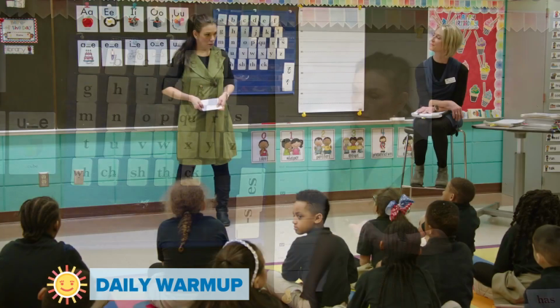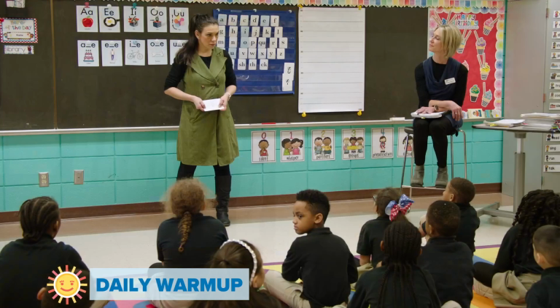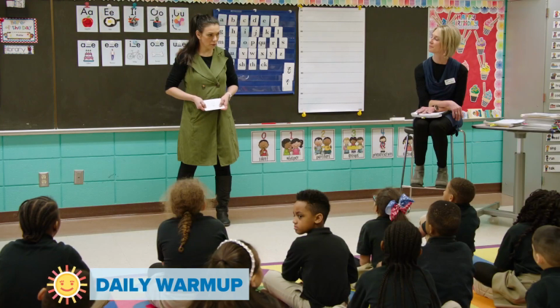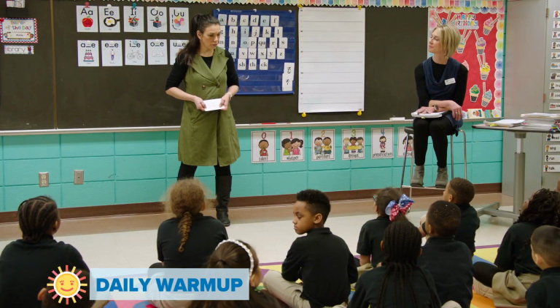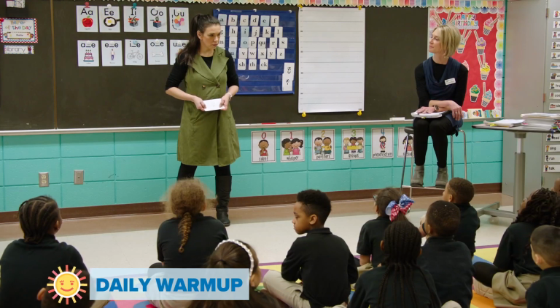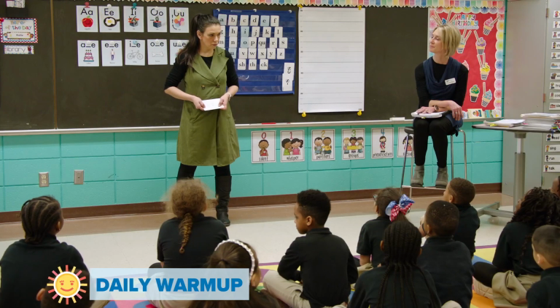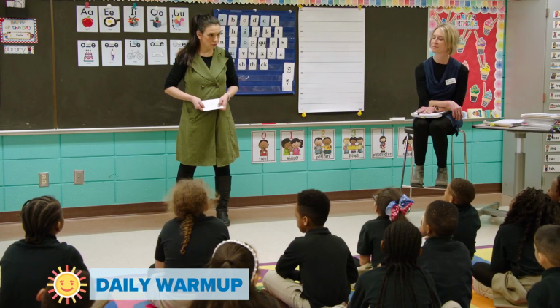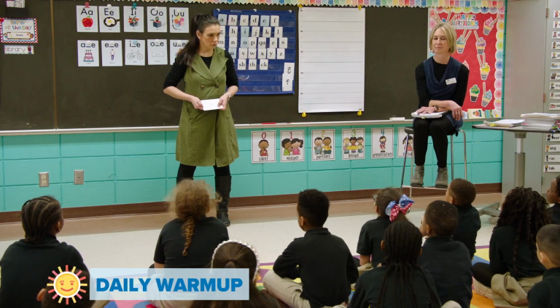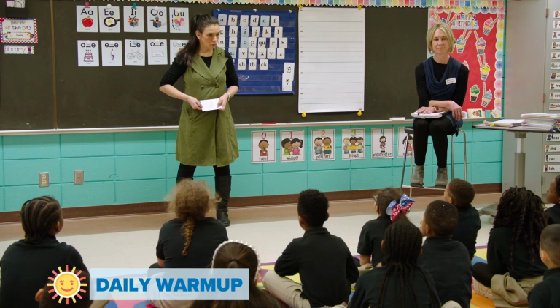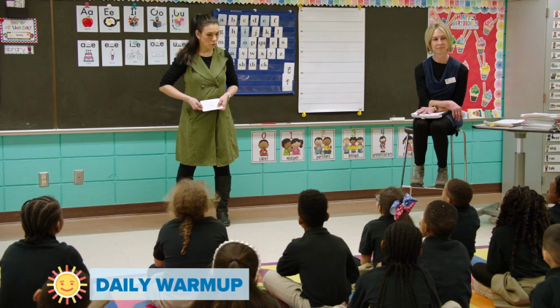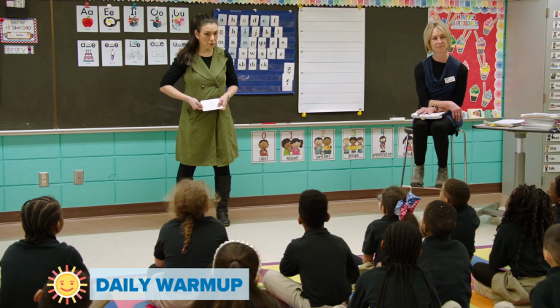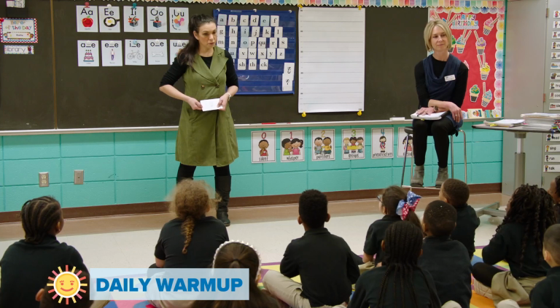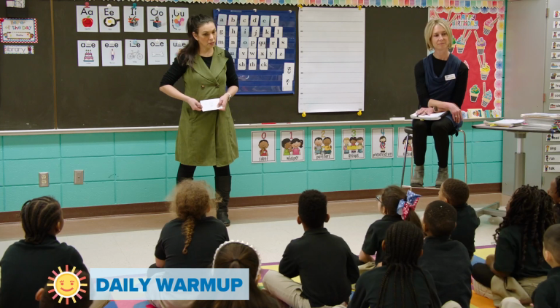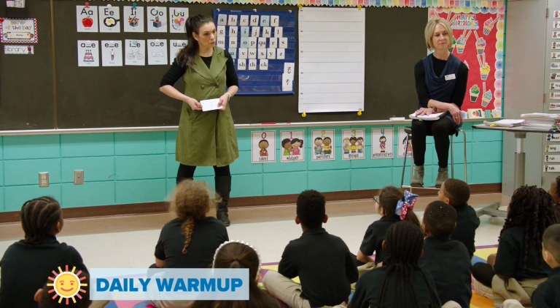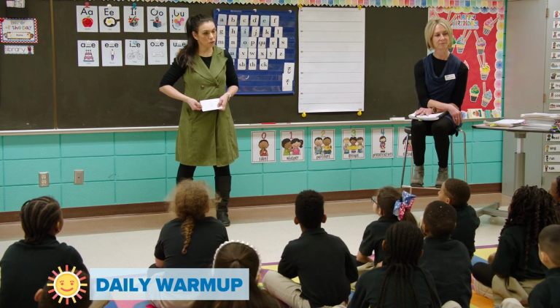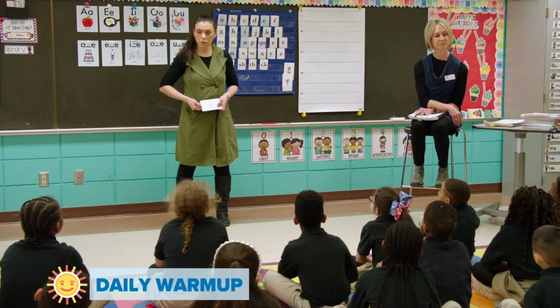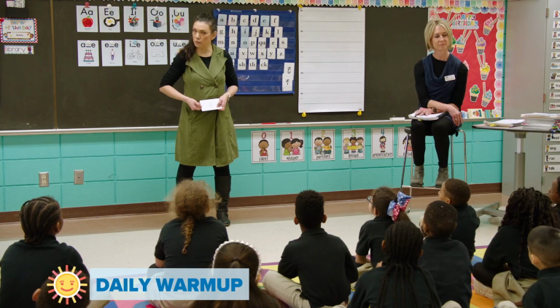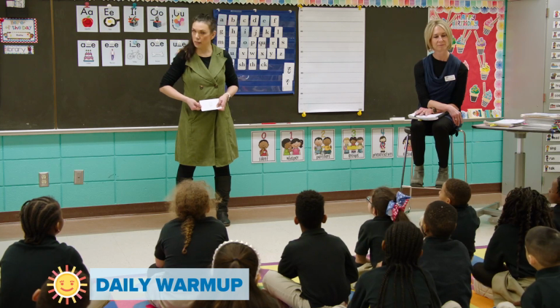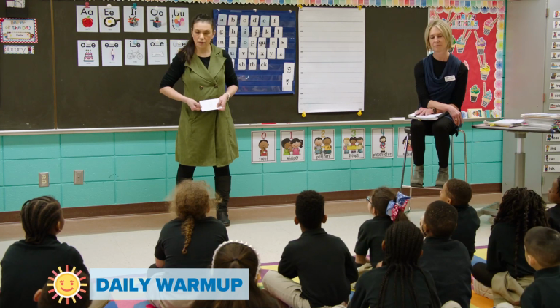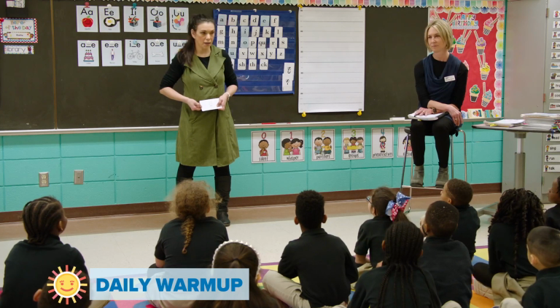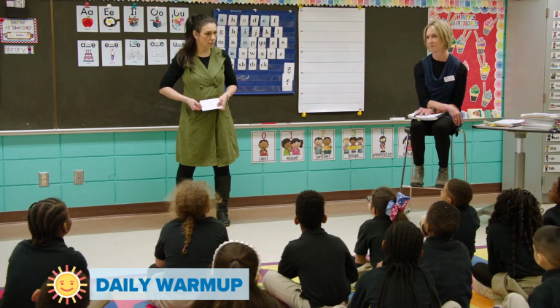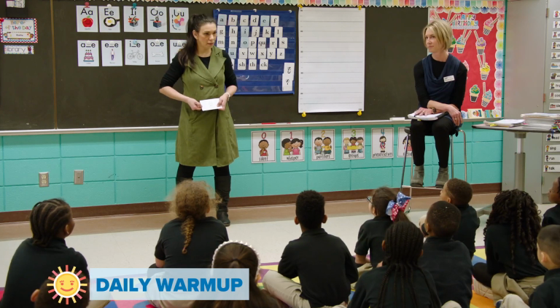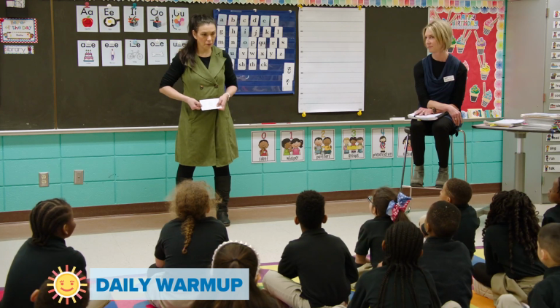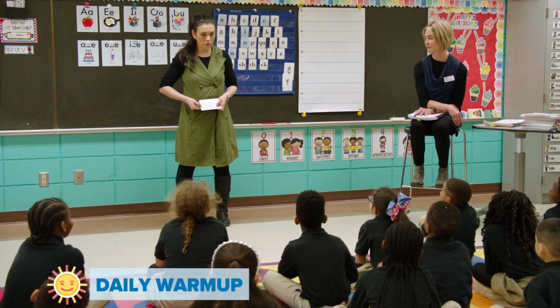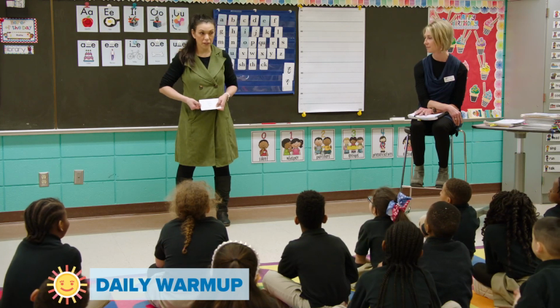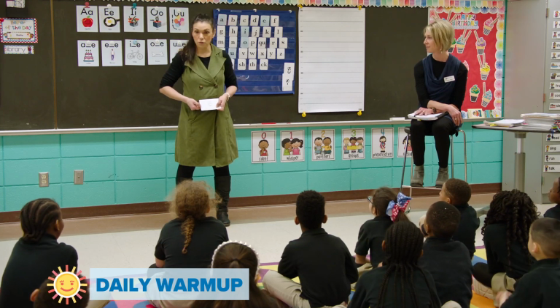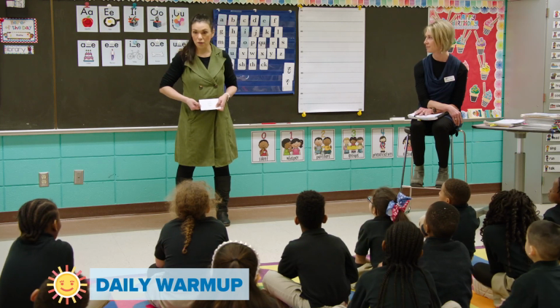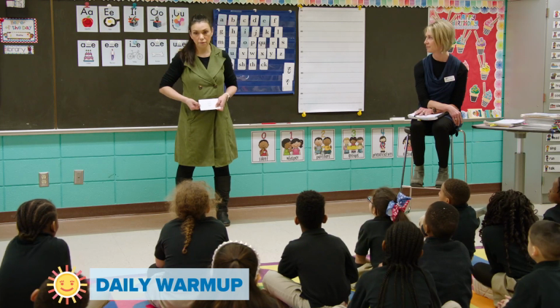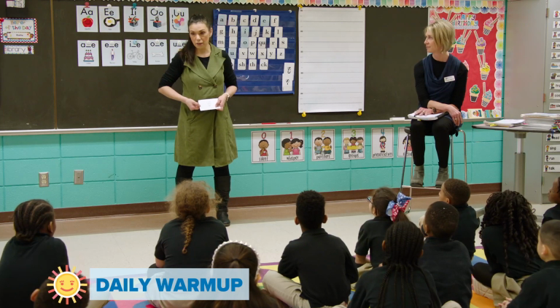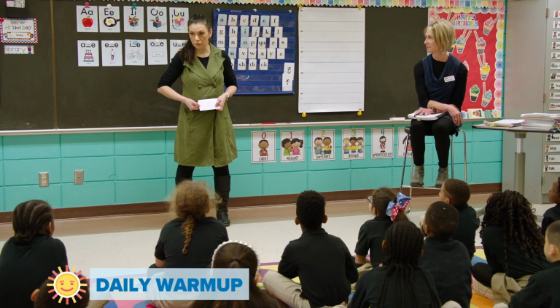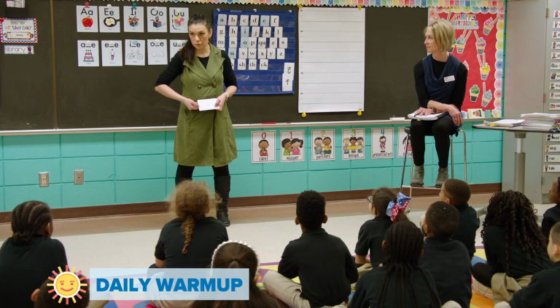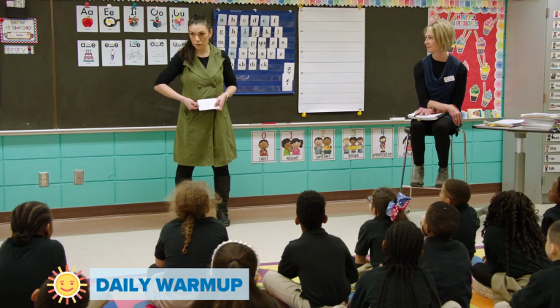Sight words. Remember, sight words are words we cannot tap out. They do not follow the rules.